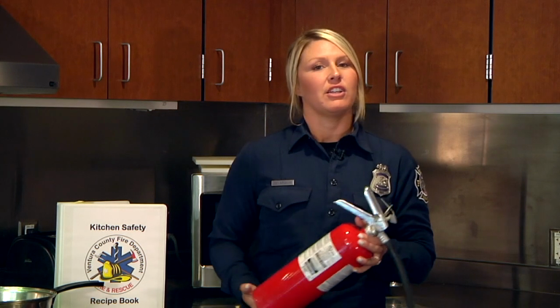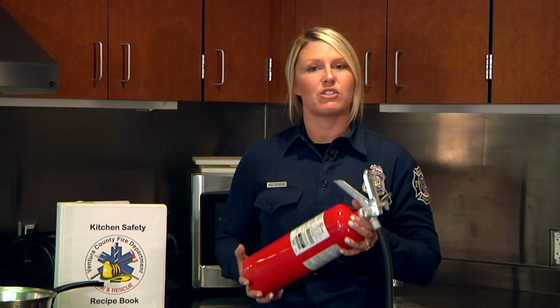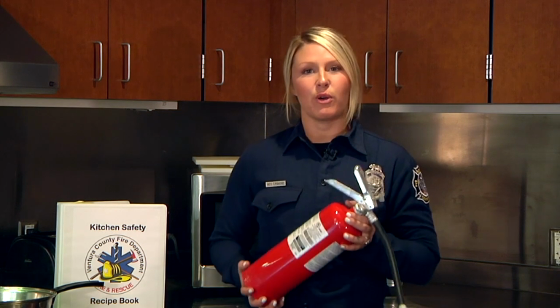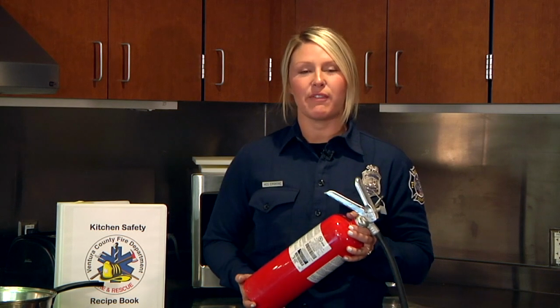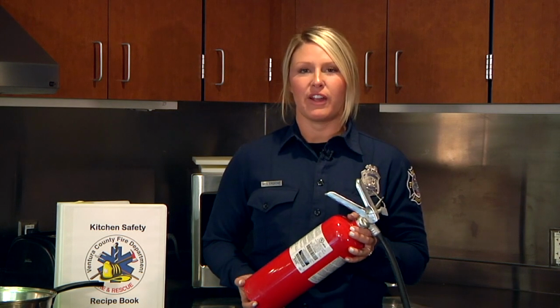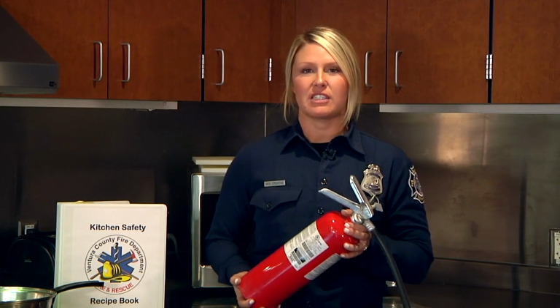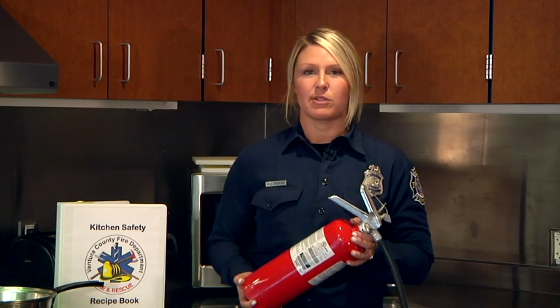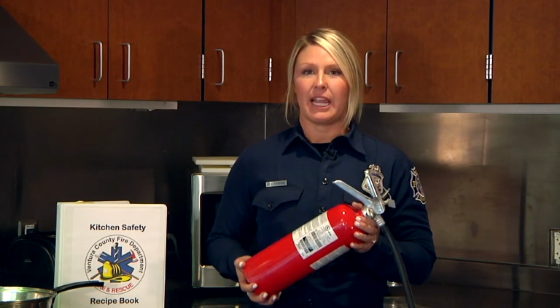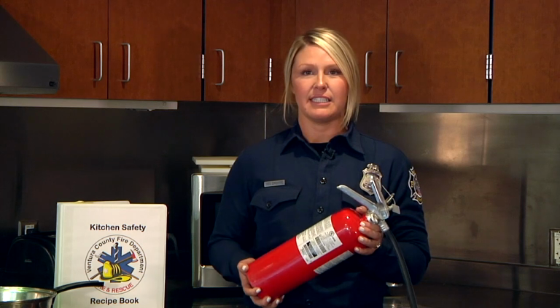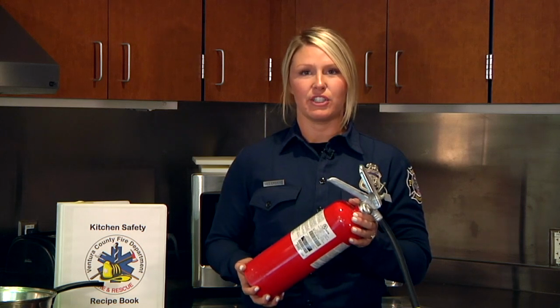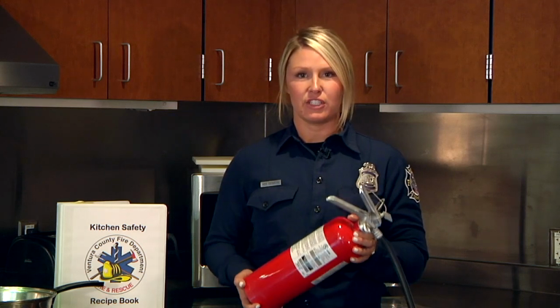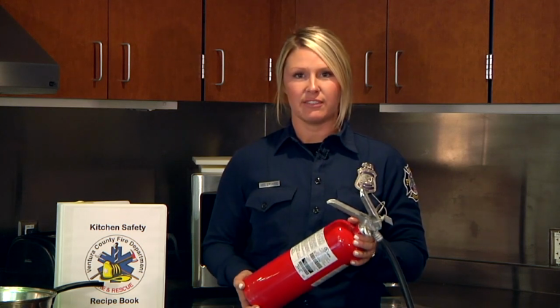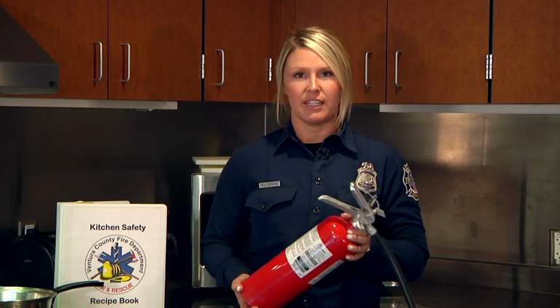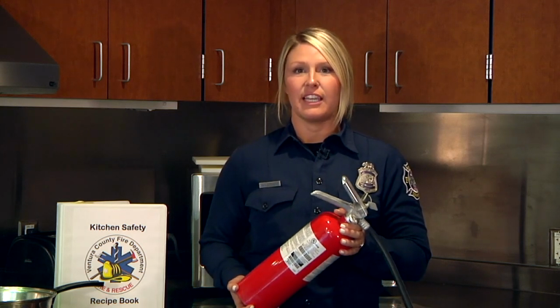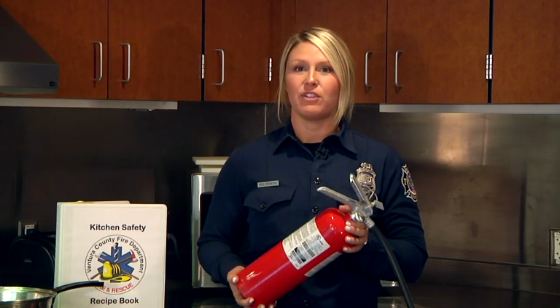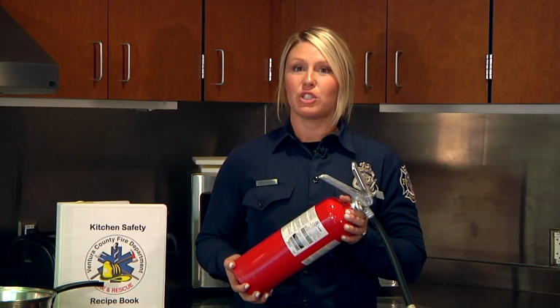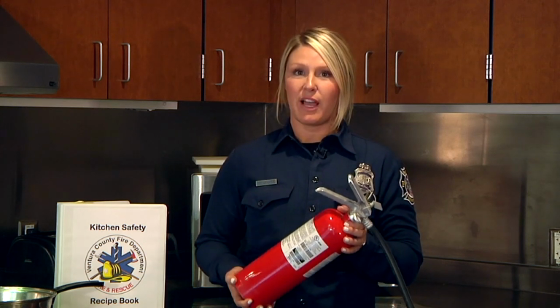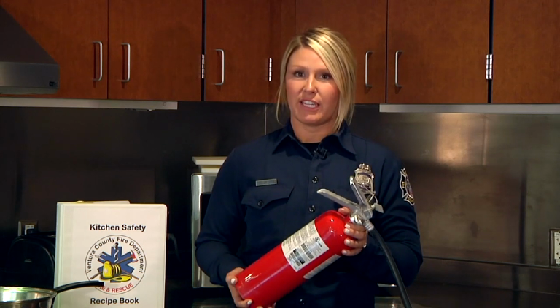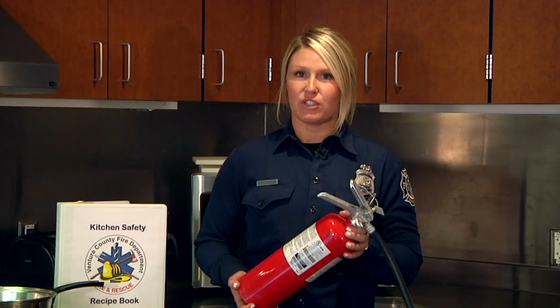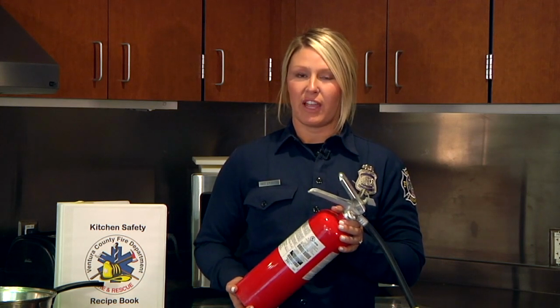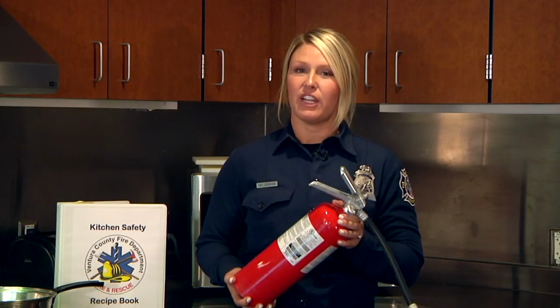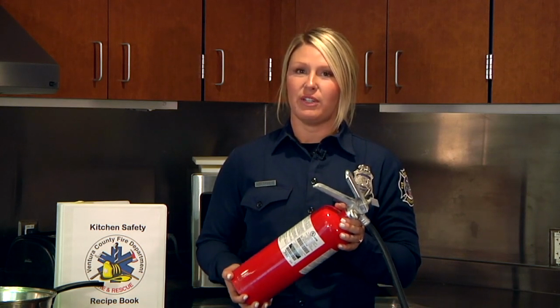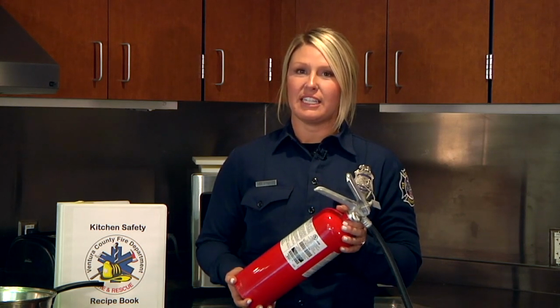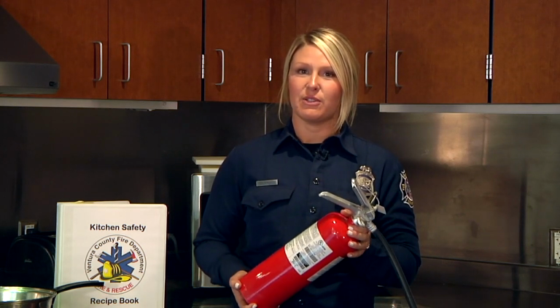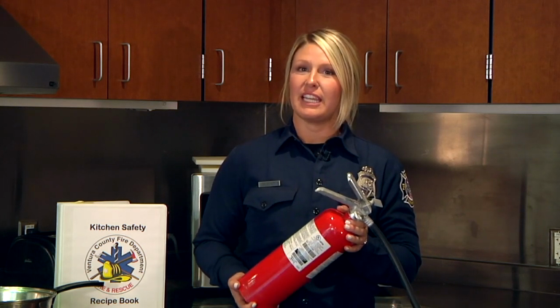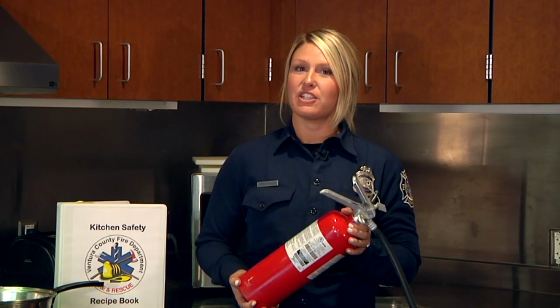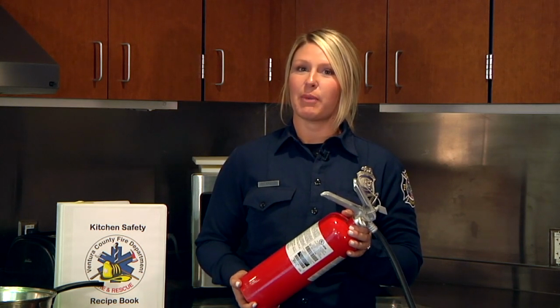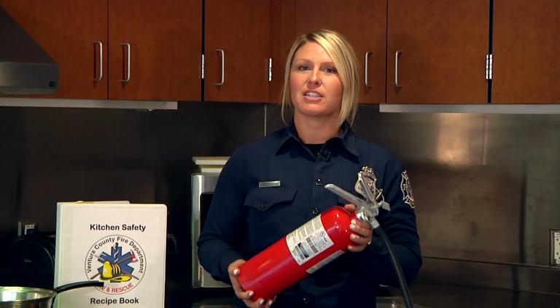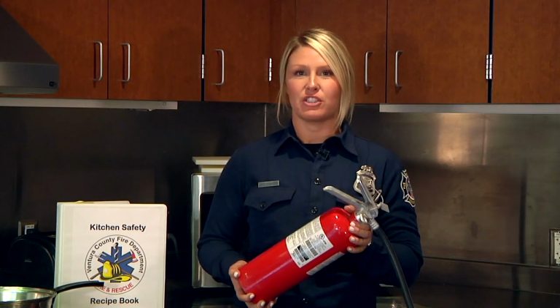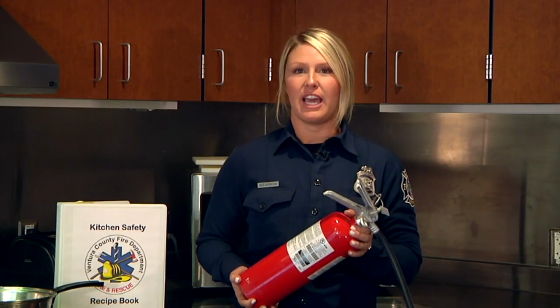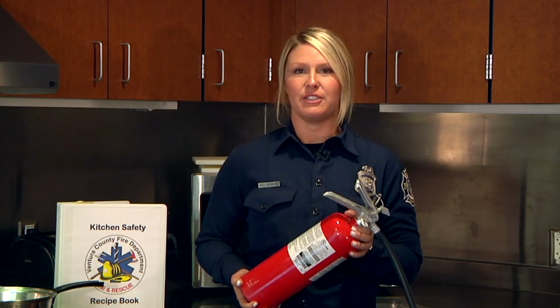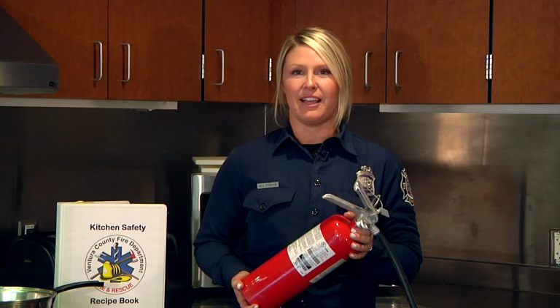You should always have a fire extinguisher handy in your kitchen. If you do have a kitchen fire and need to use it, Engineer Mike is going to show you how.